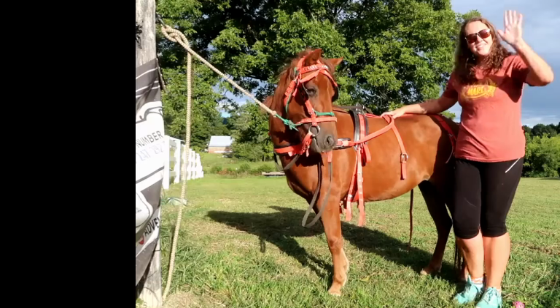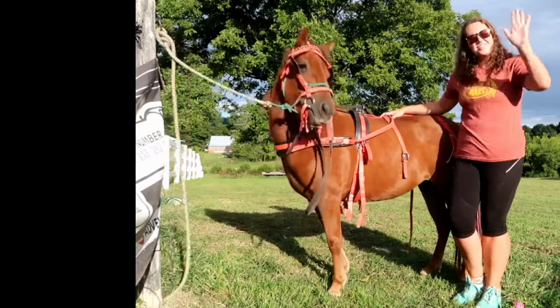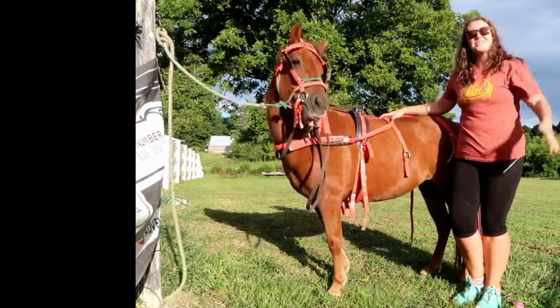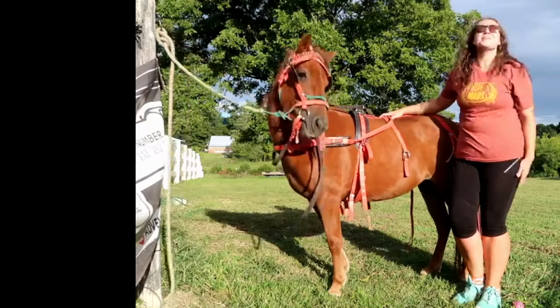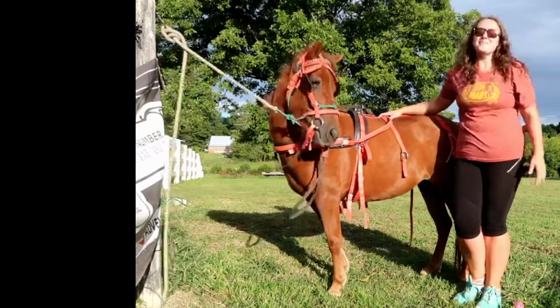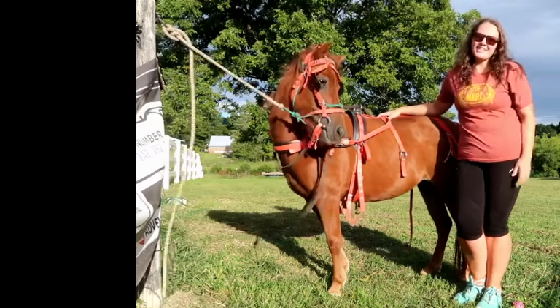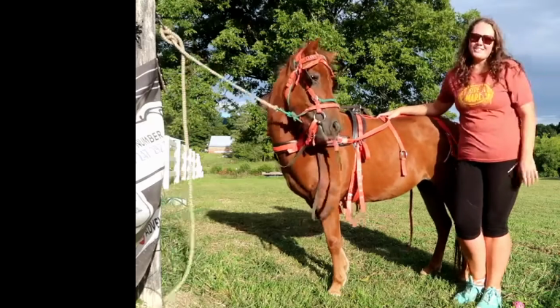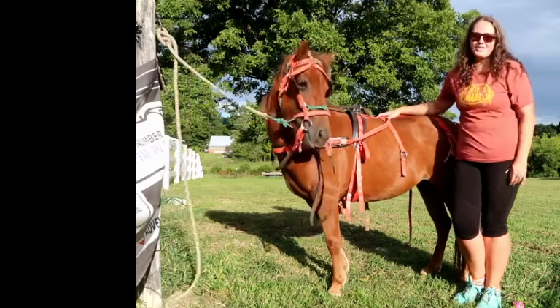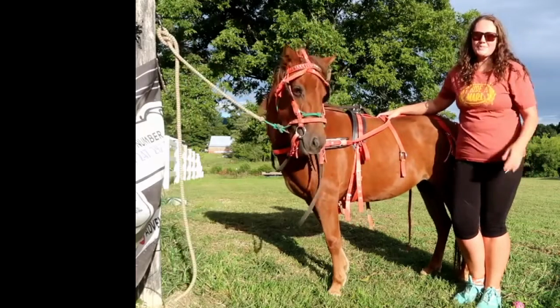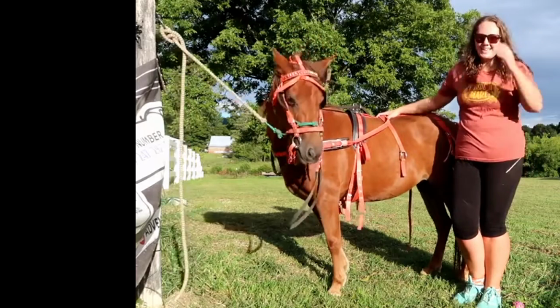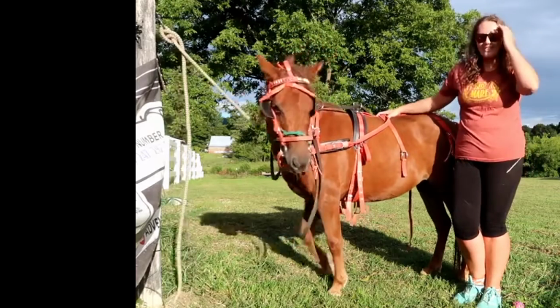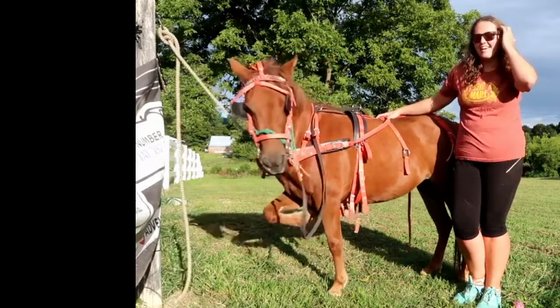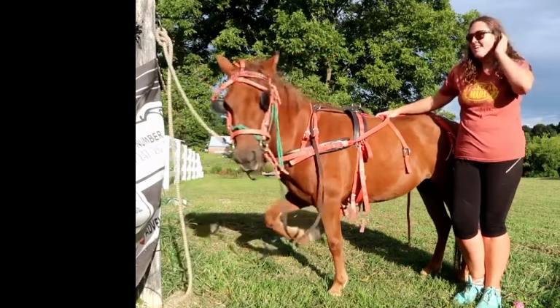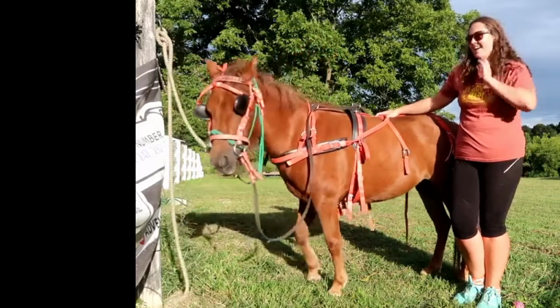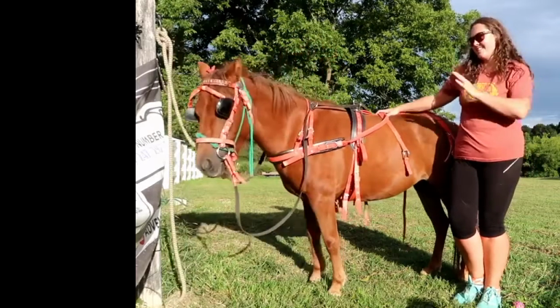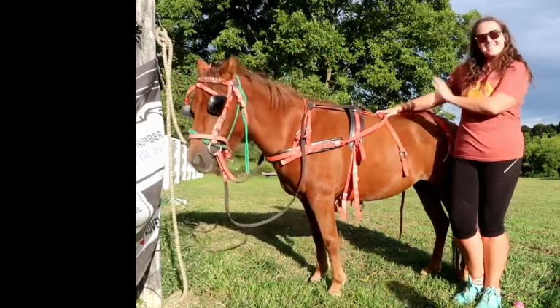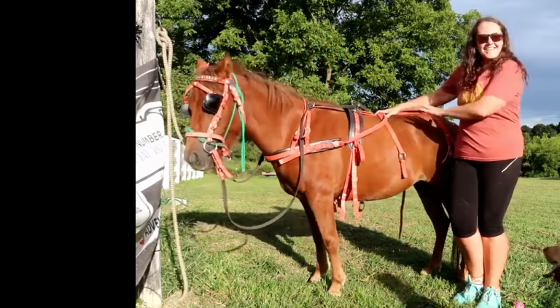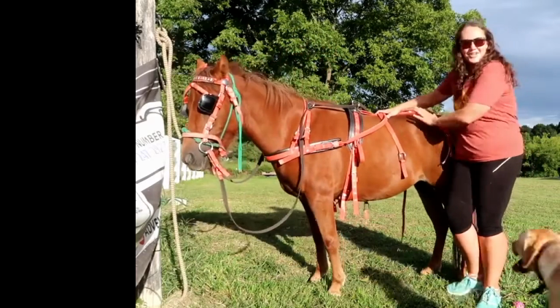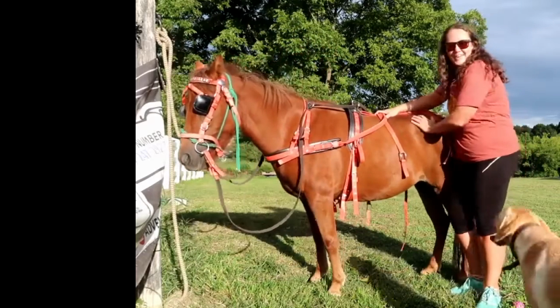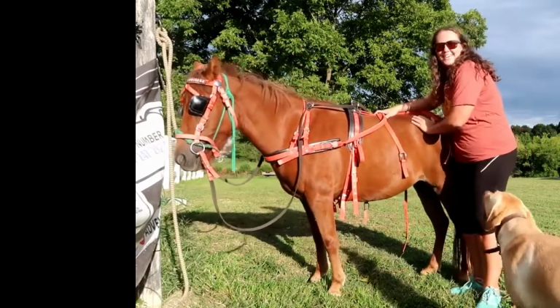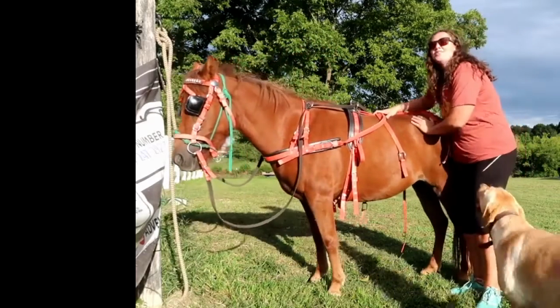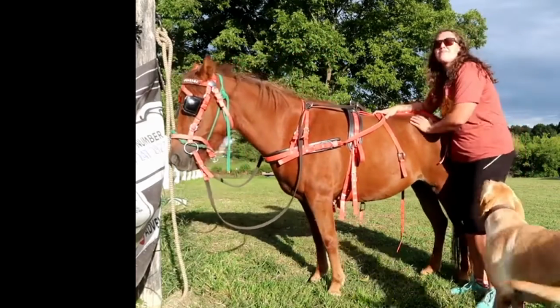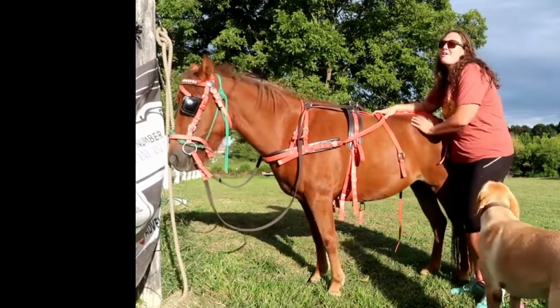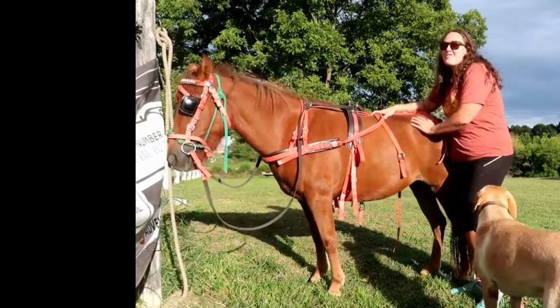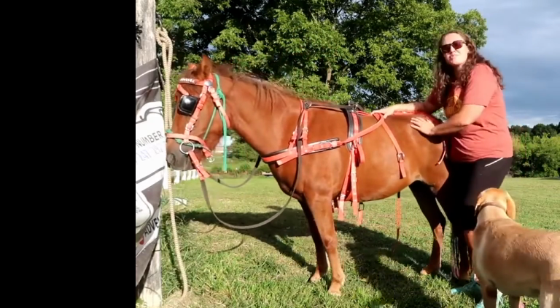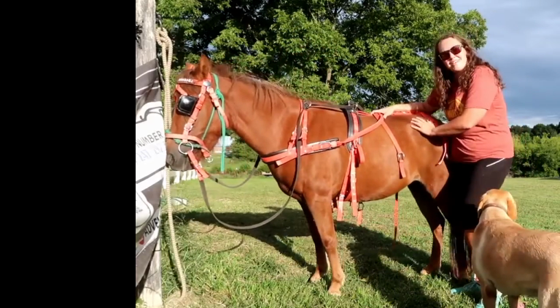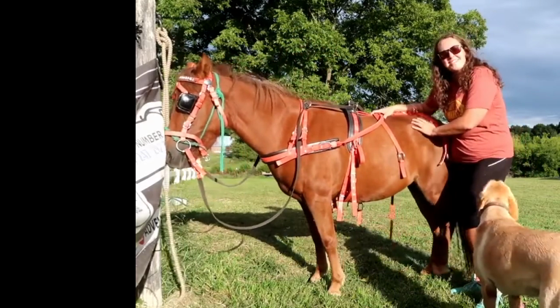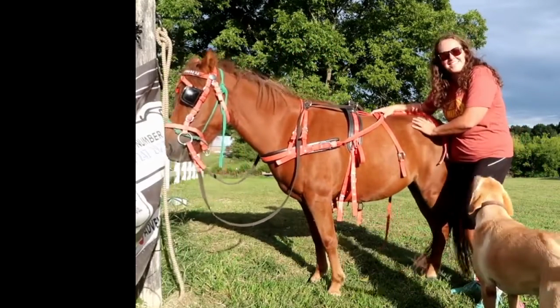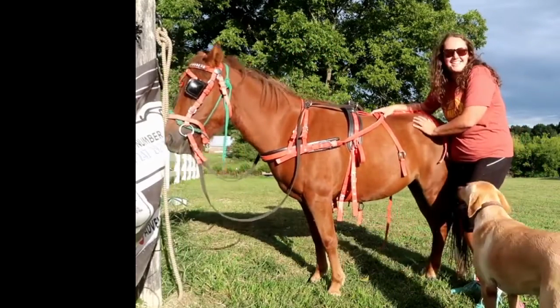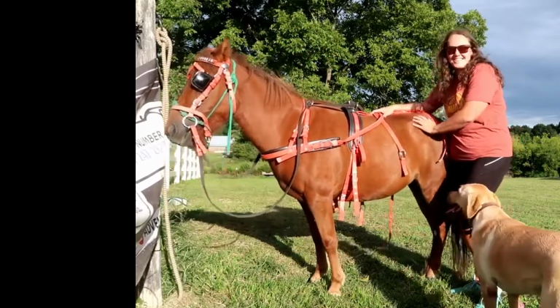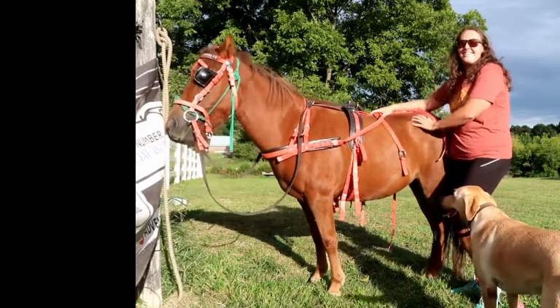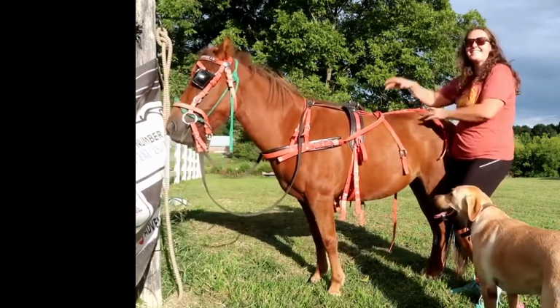Hi, Adventurers! Welcome back to Adventures by Kayla, and this is Tinkerbell. You may remember her from the Train with Tink series.